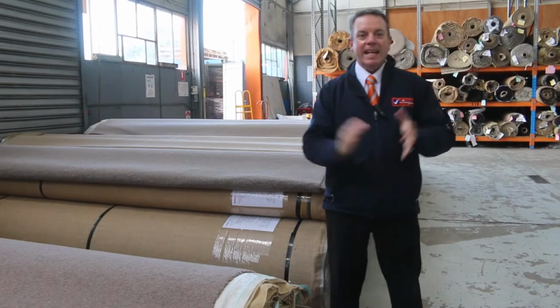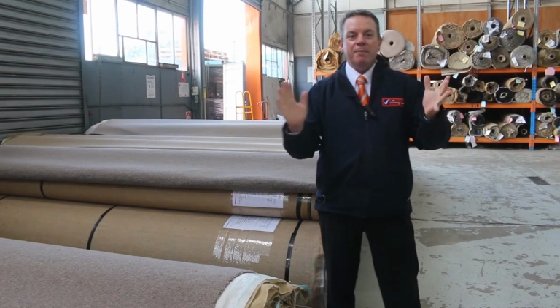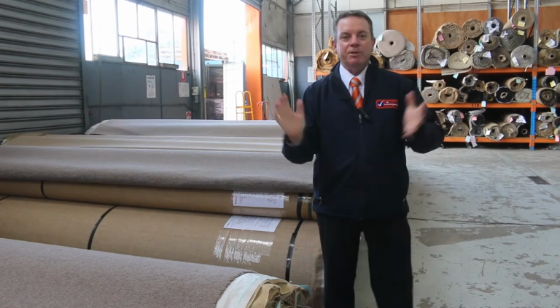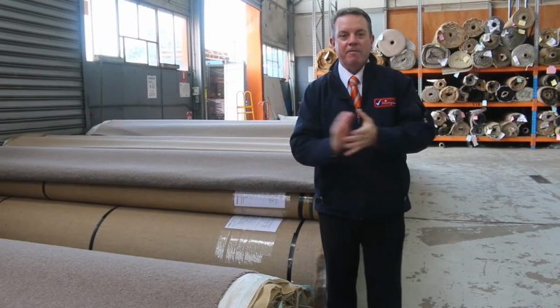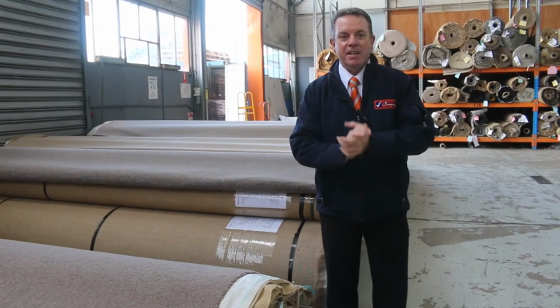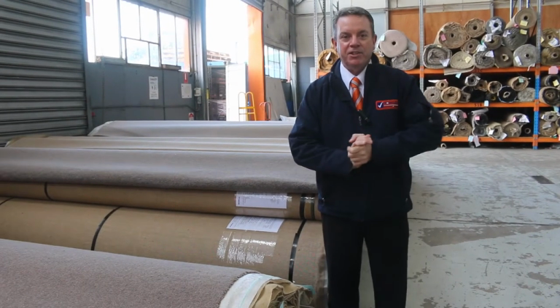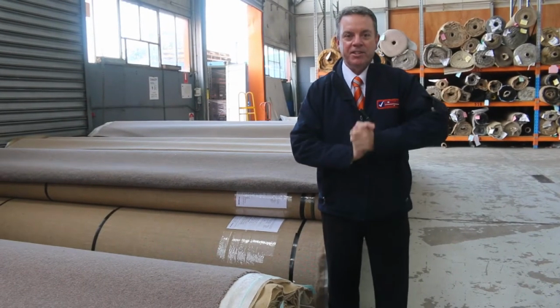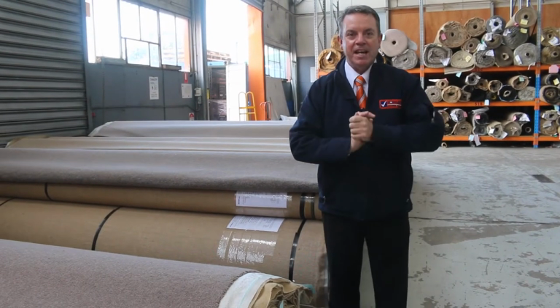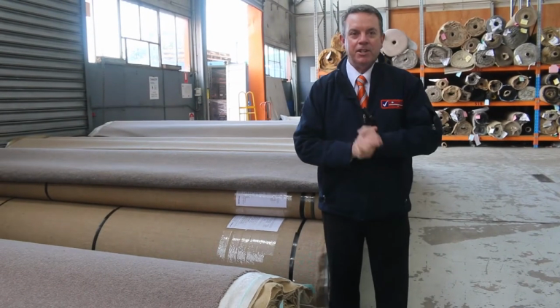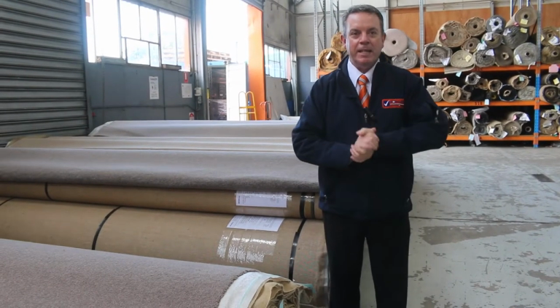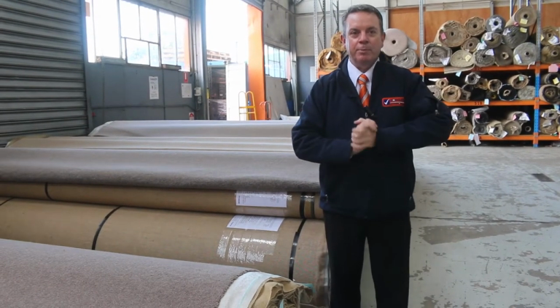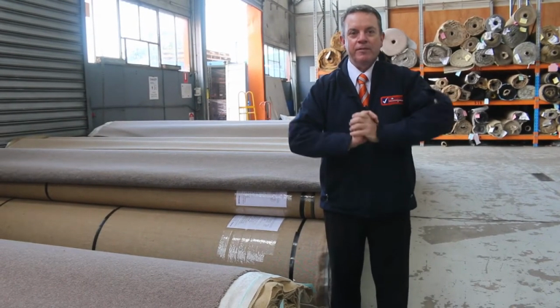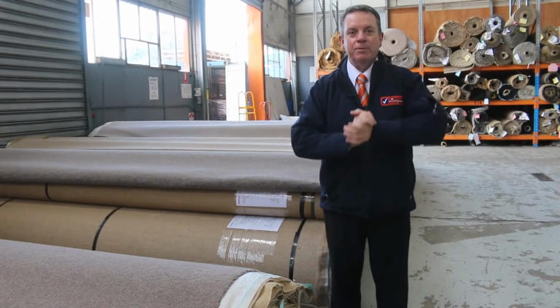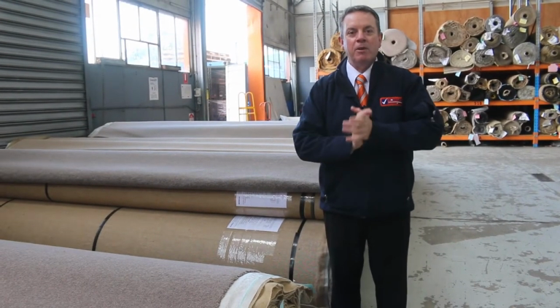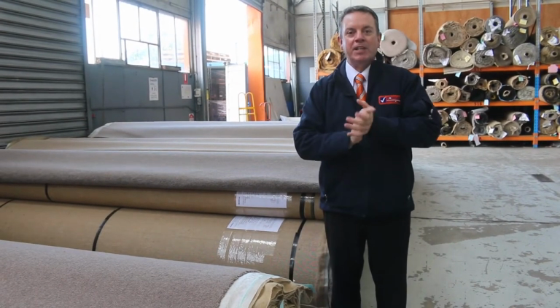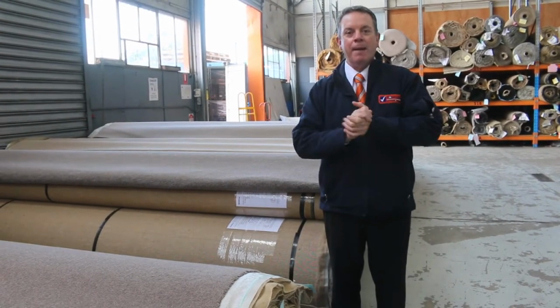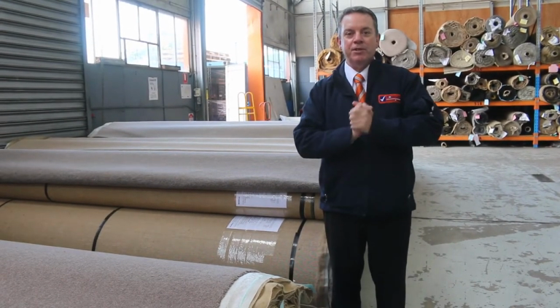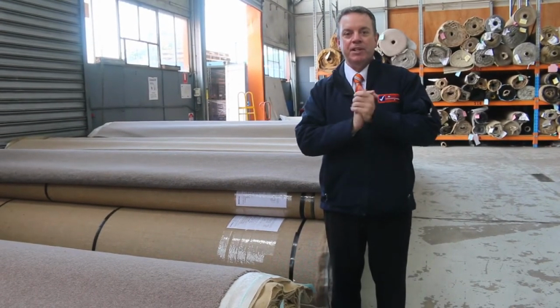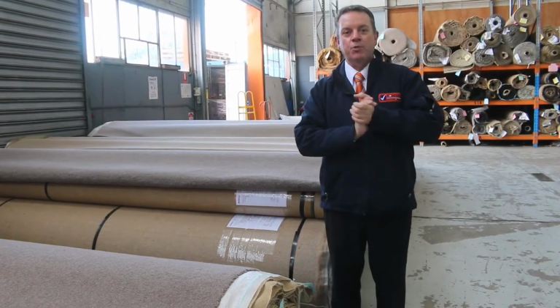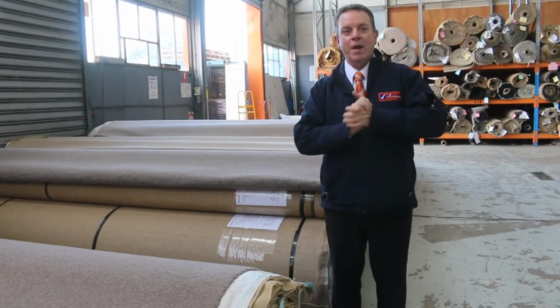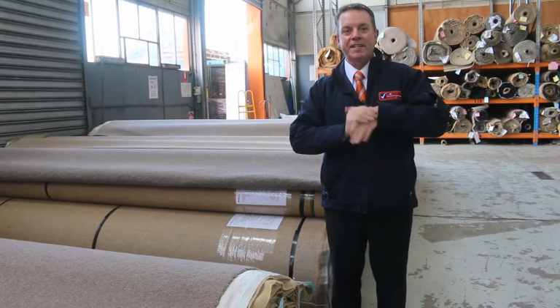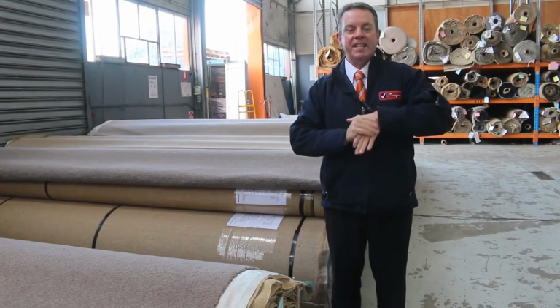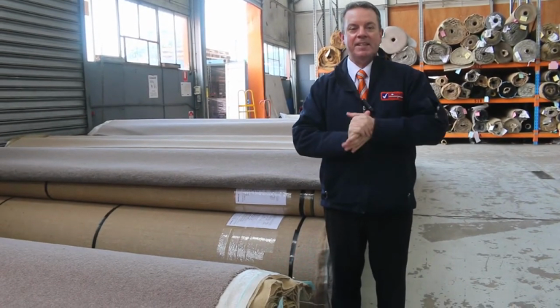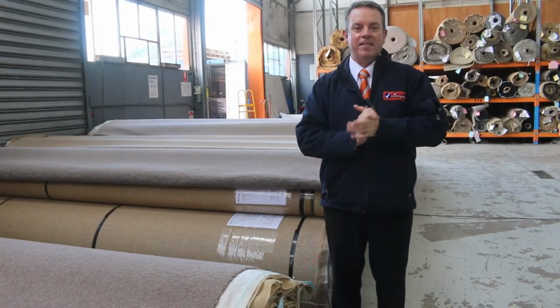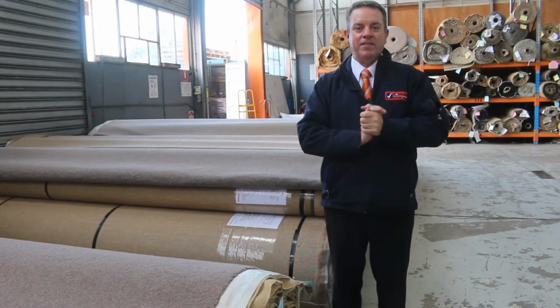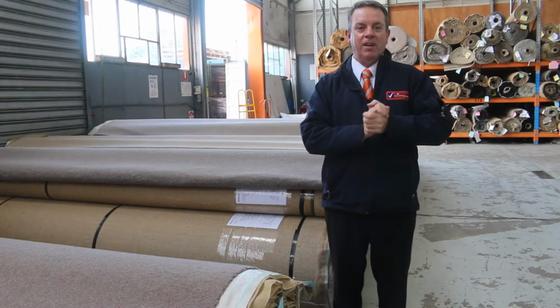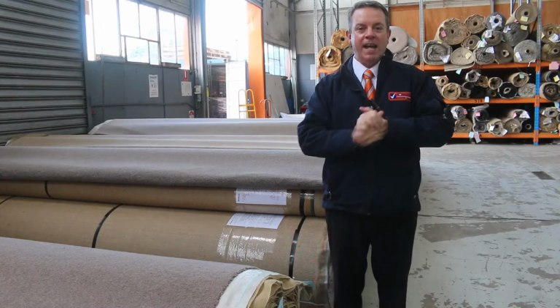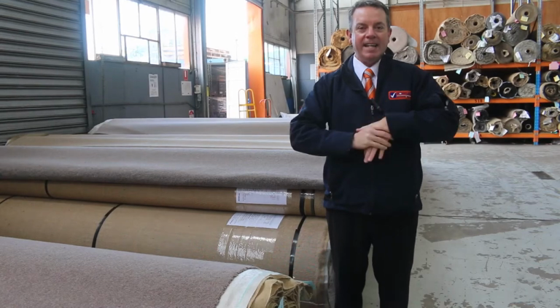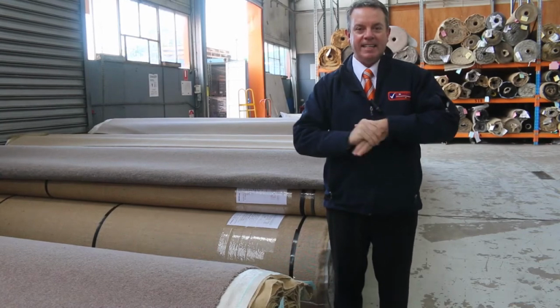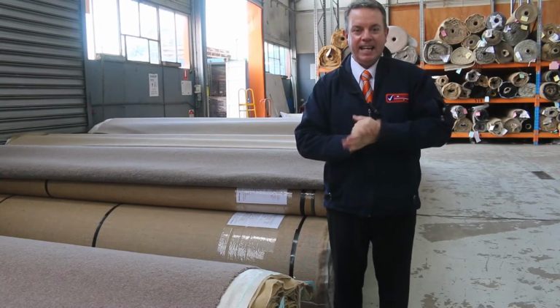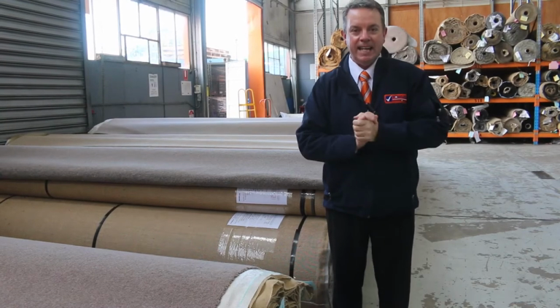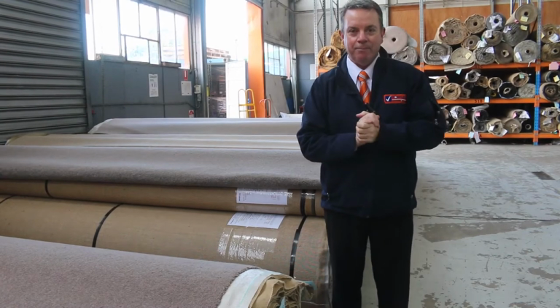G'day, I'm John from Vowles Auction Sales. I'm here to preview tomorrow's carpet auction. It's Wednesday the 7th of July at 10am.